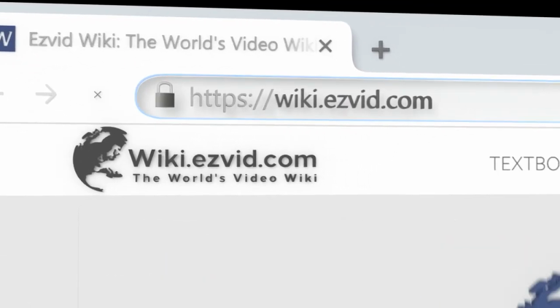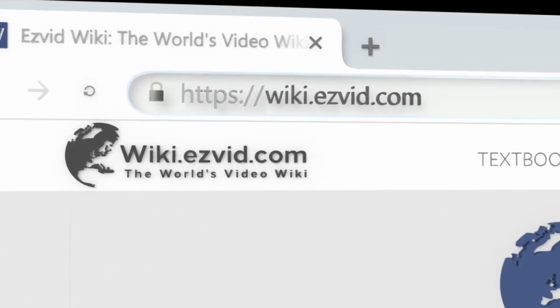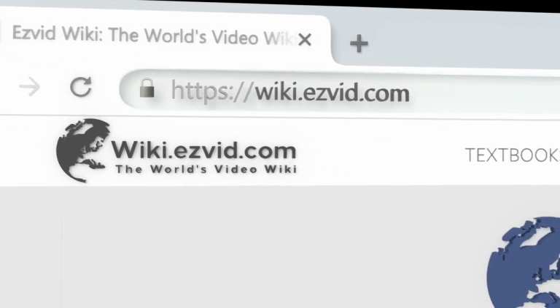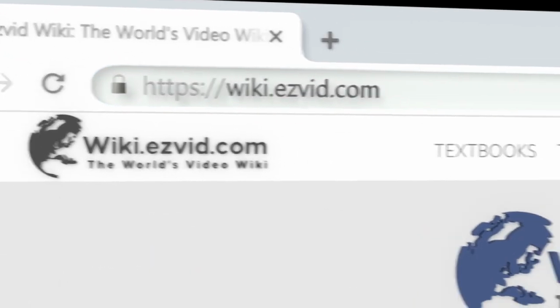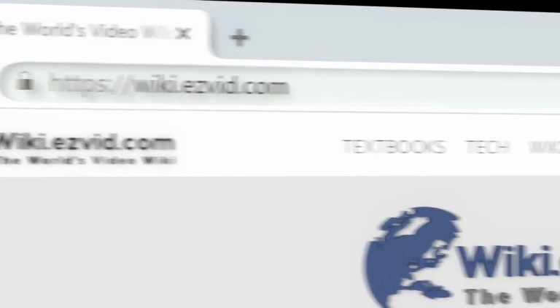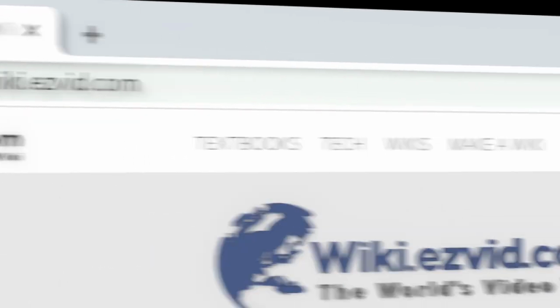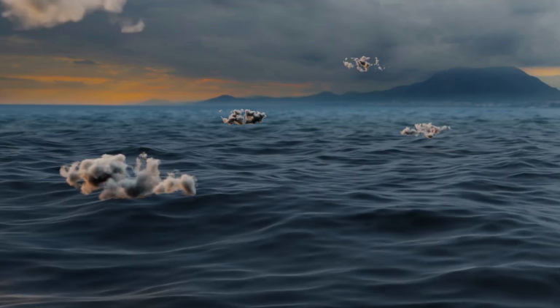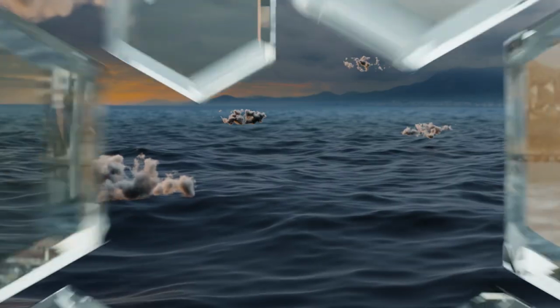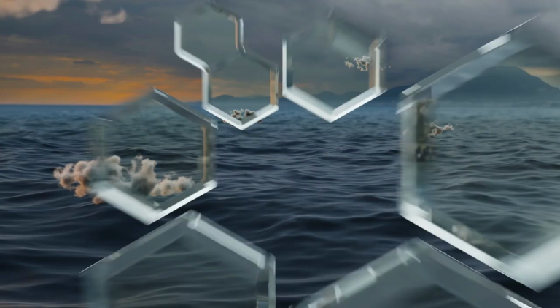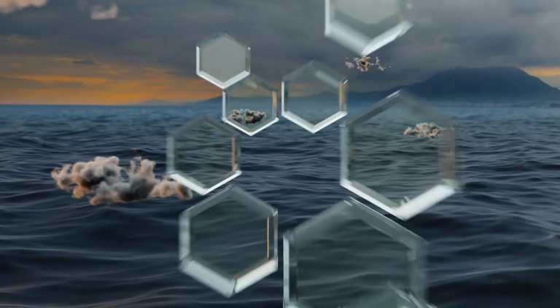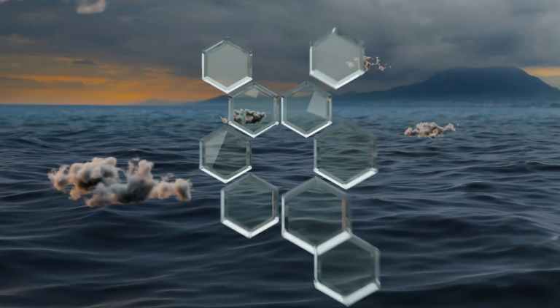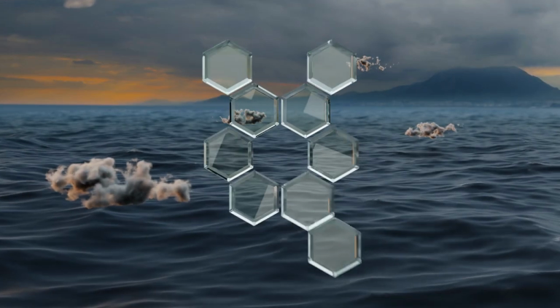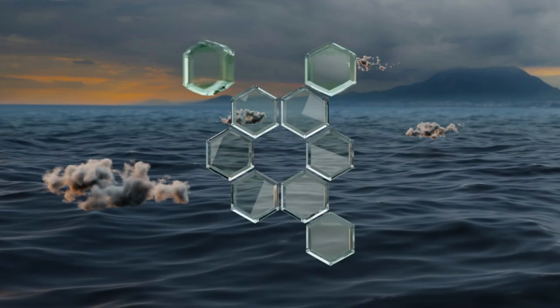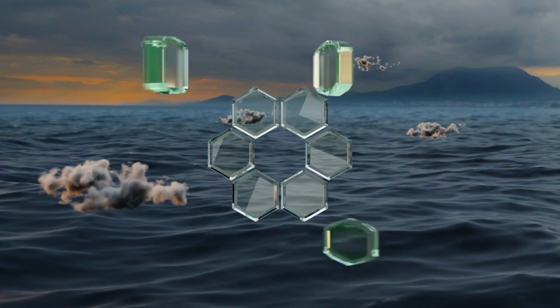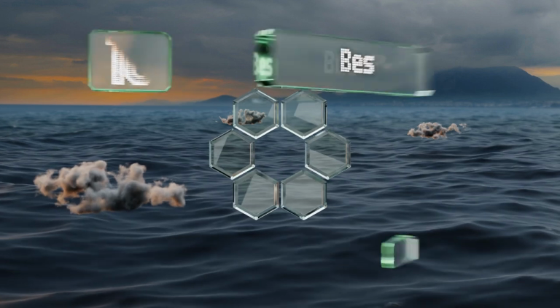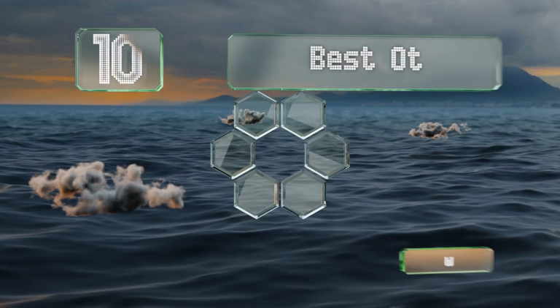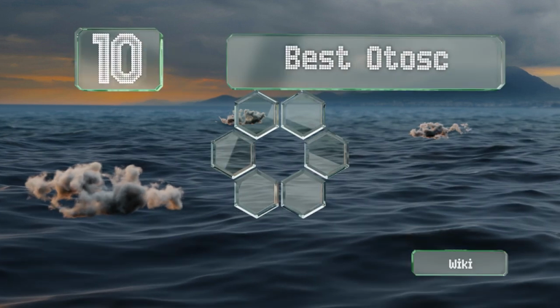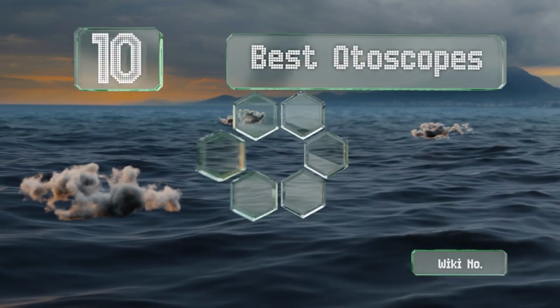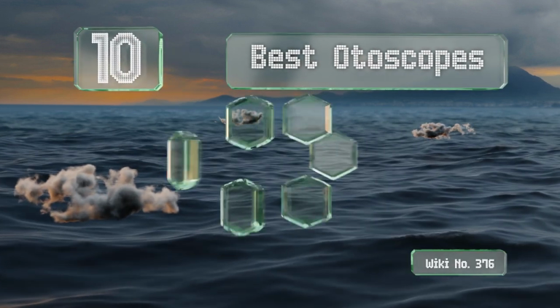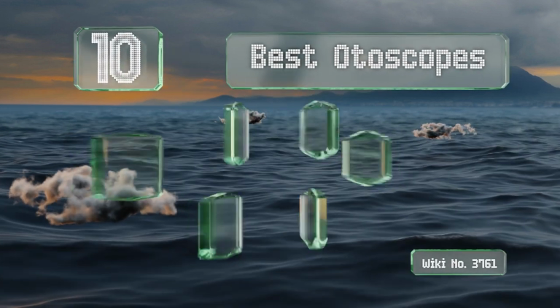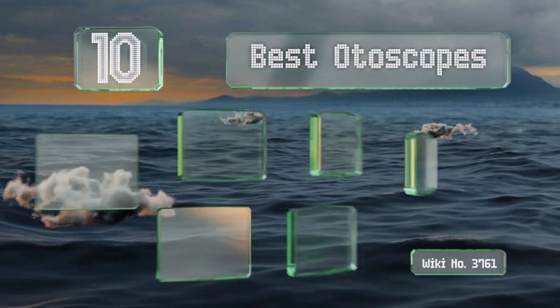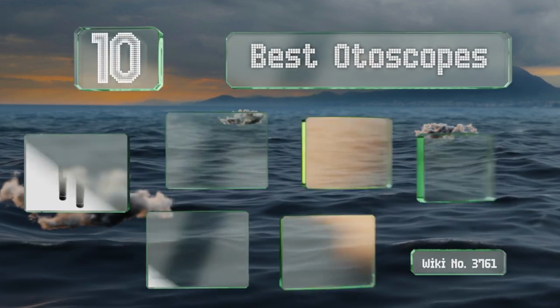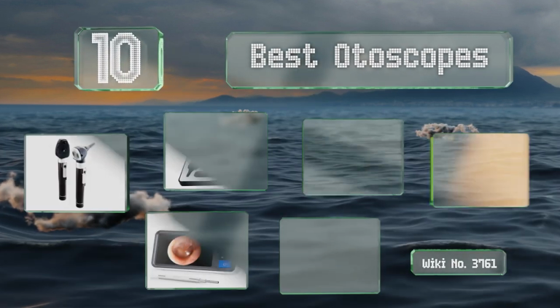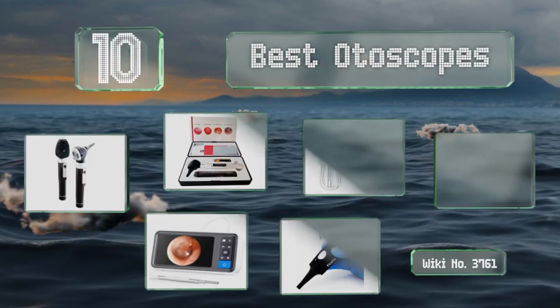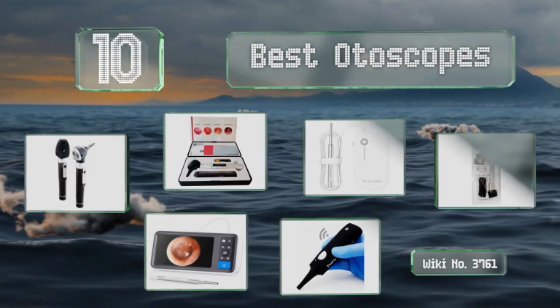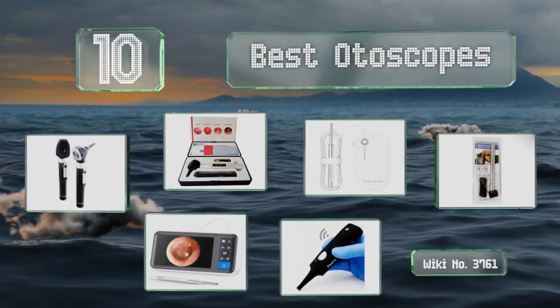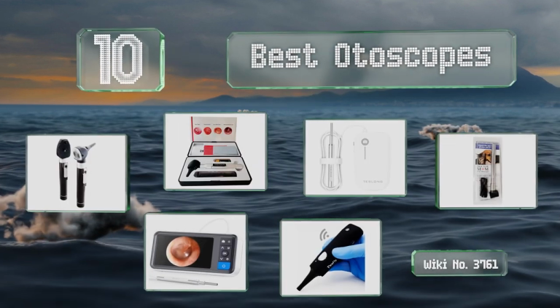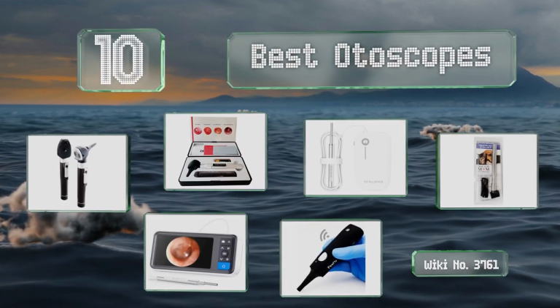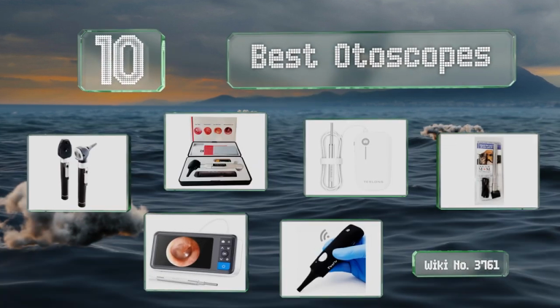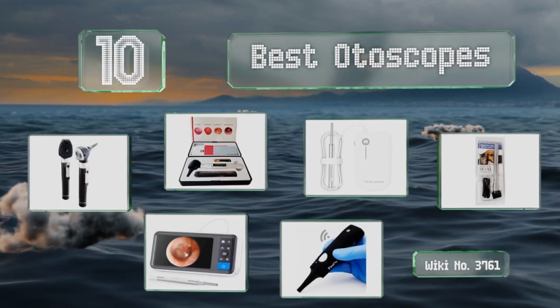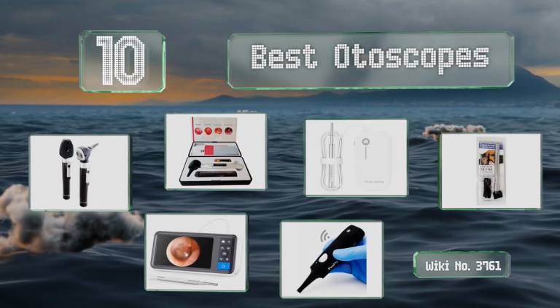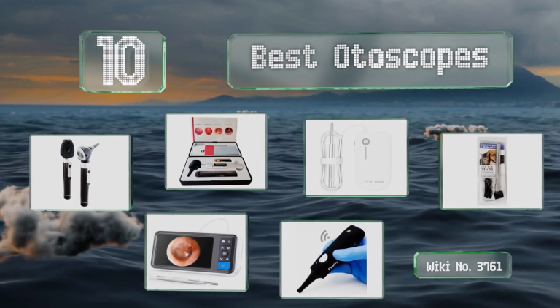EasyVid presents the 10 best auto scopes. Let's get started with the list.